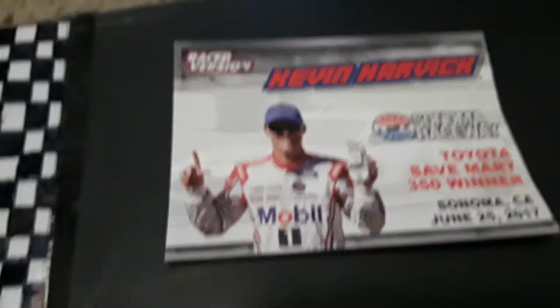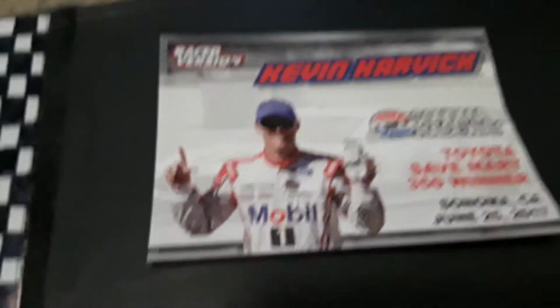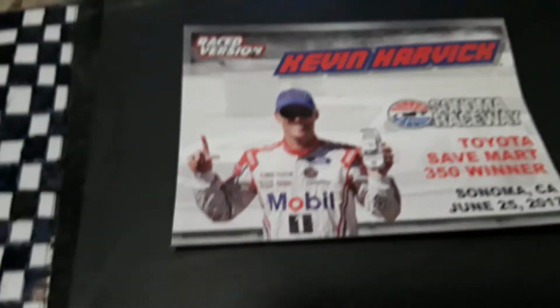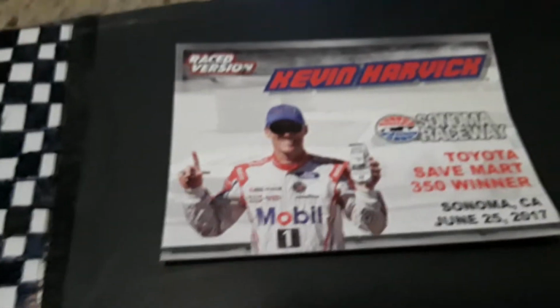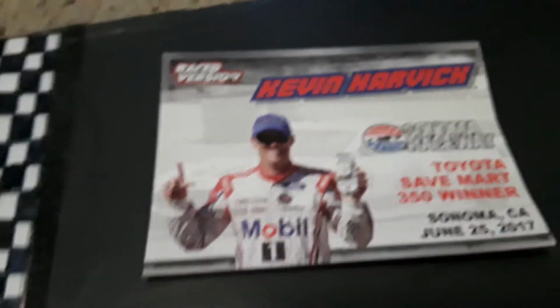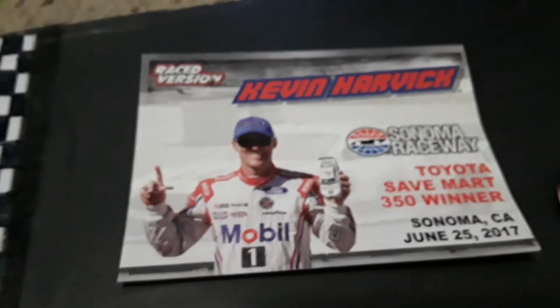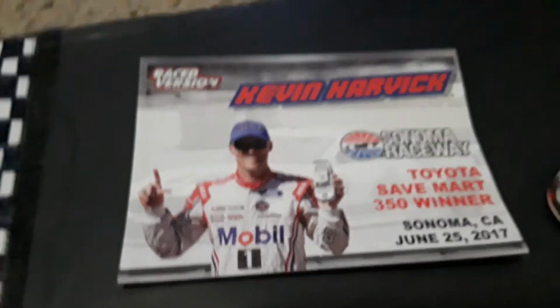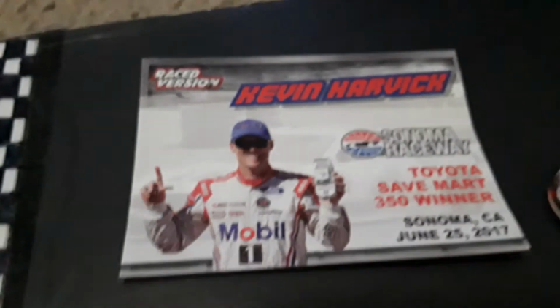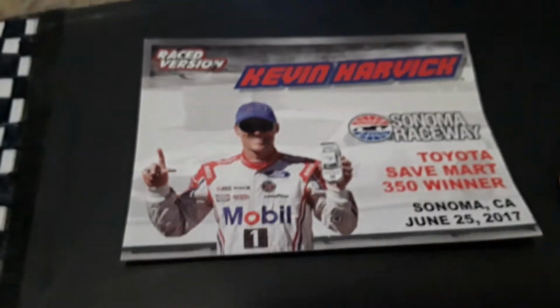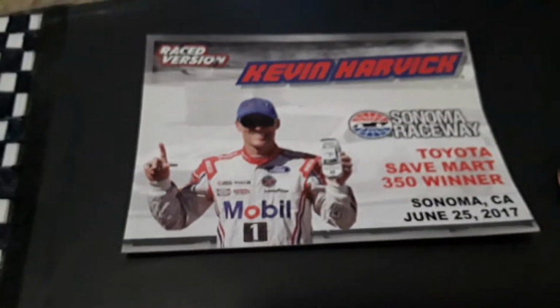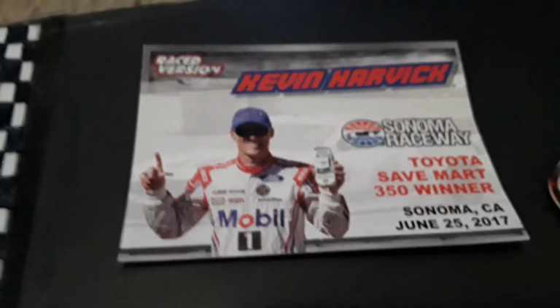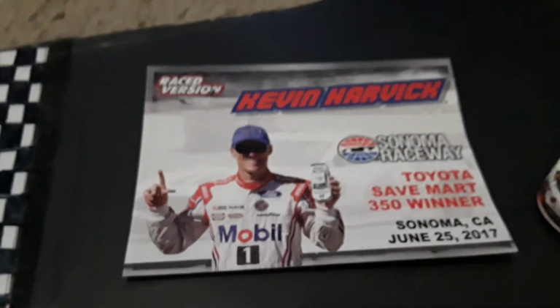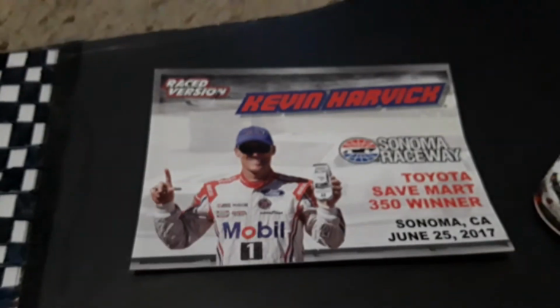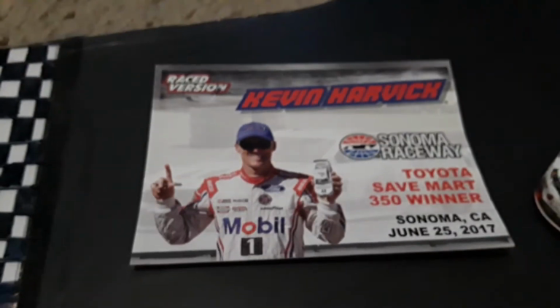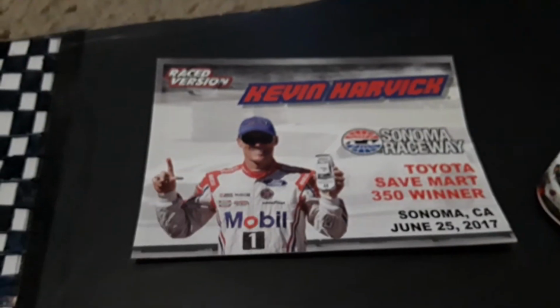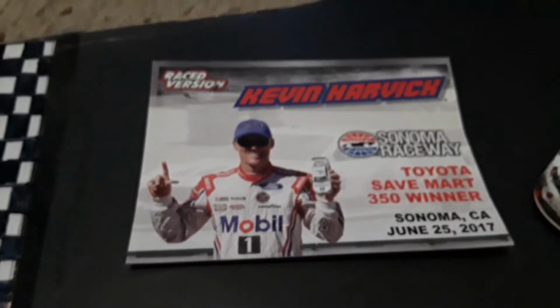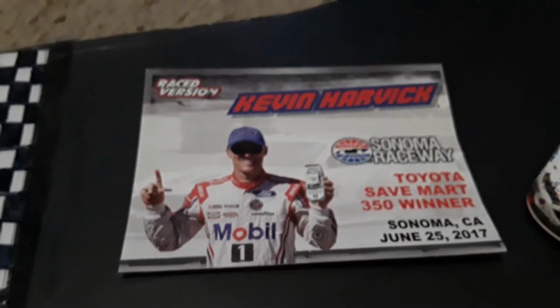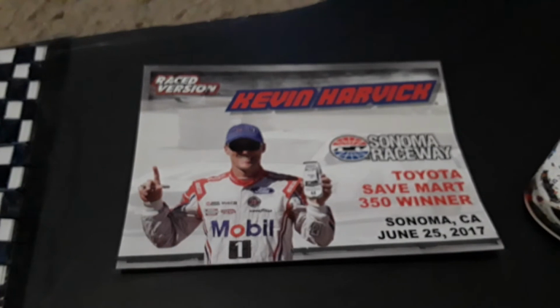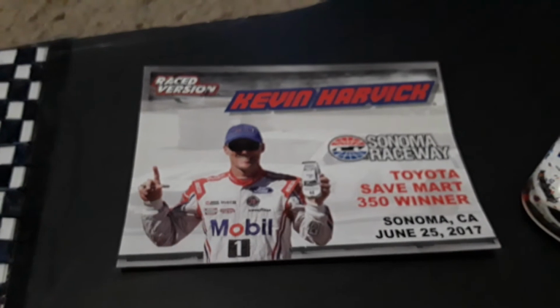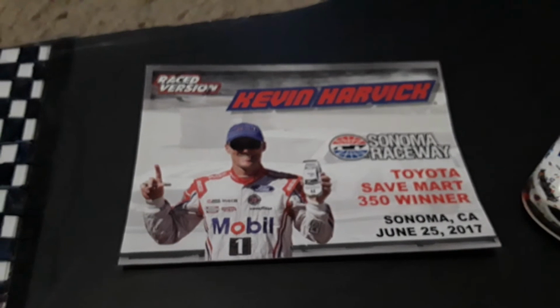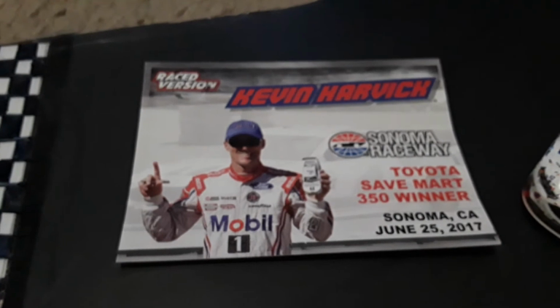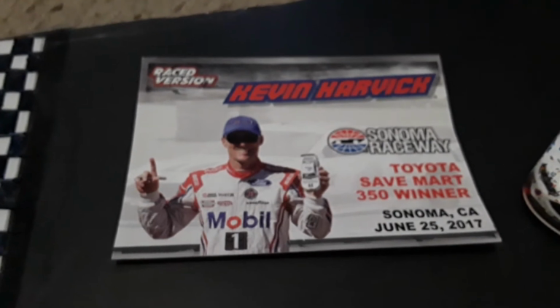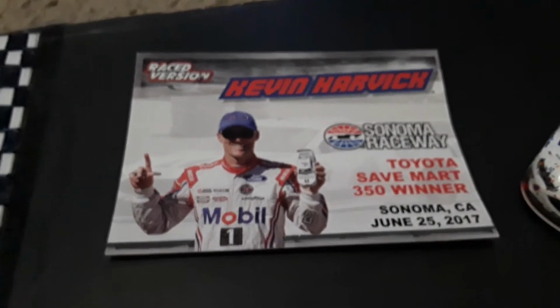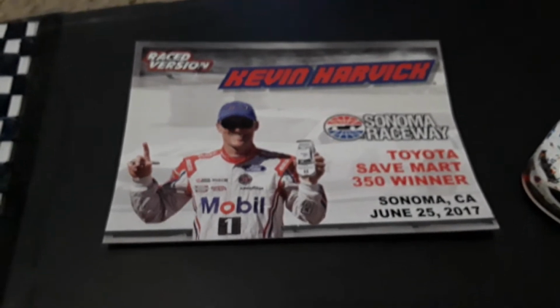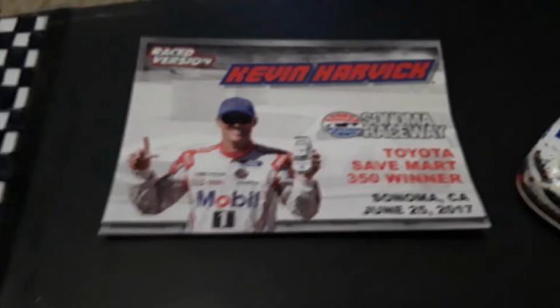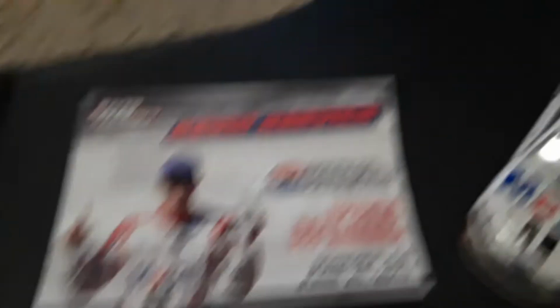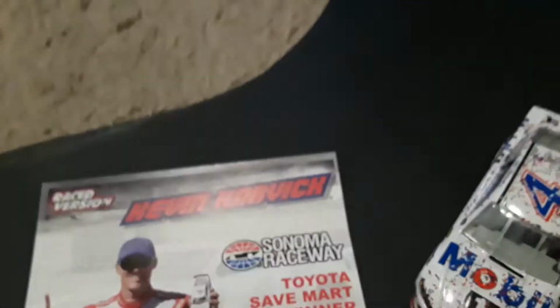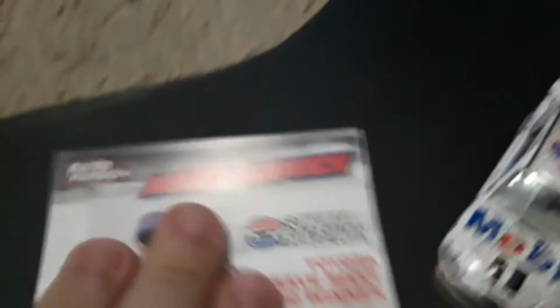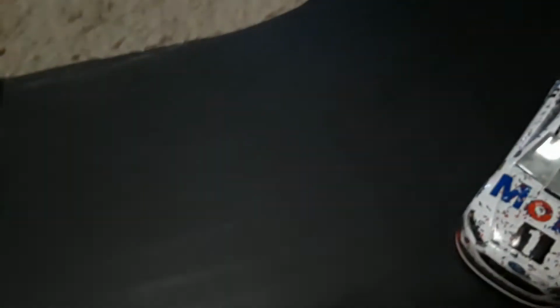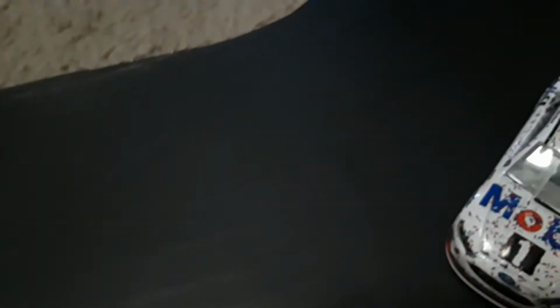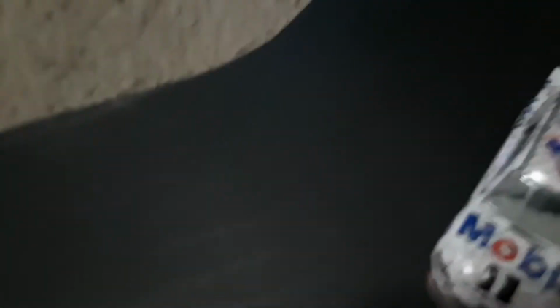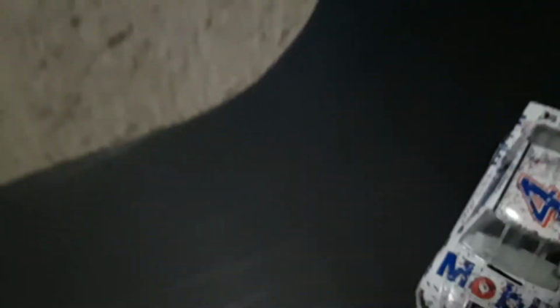As you can see right here in the little card, June 25th, 2017. And on the back.